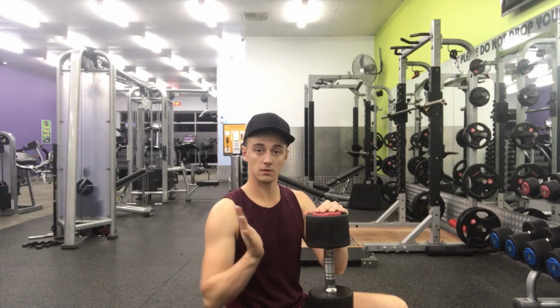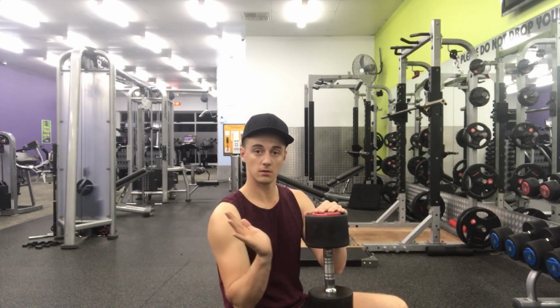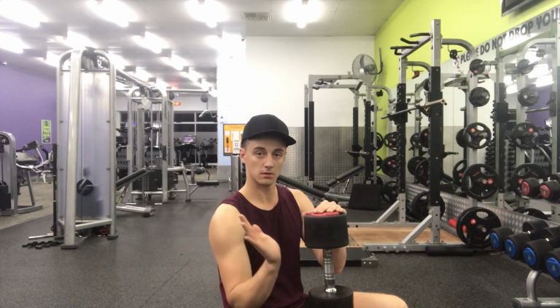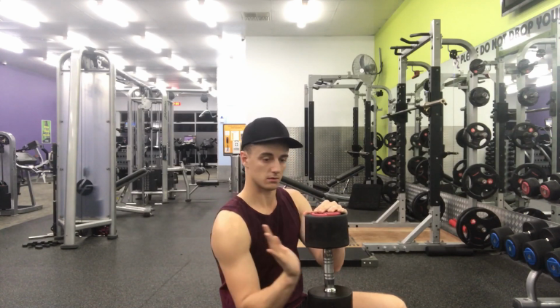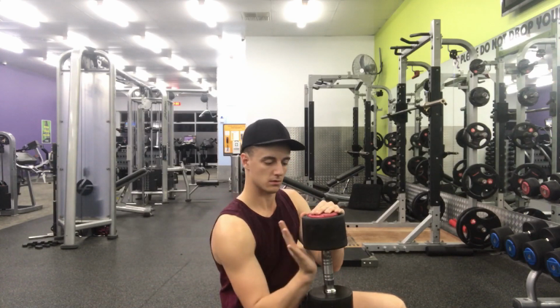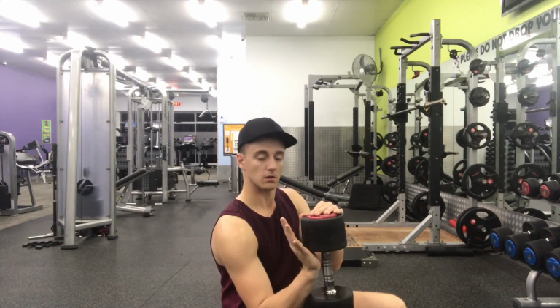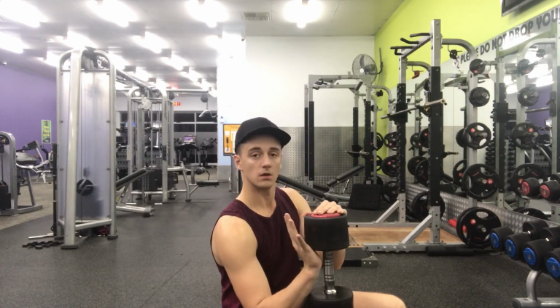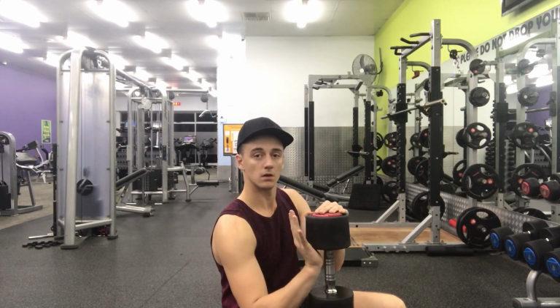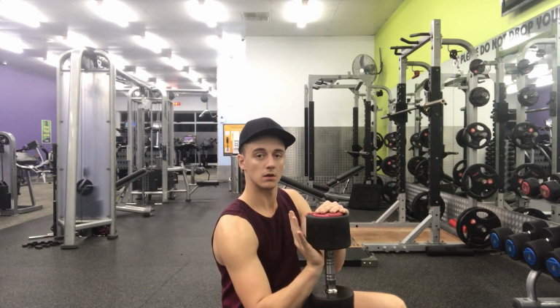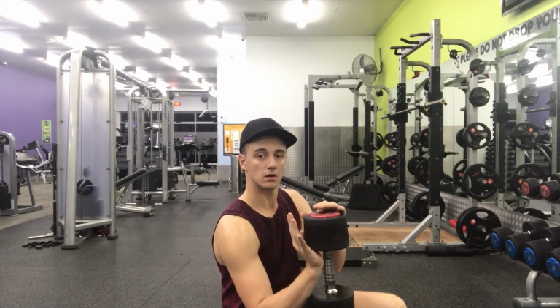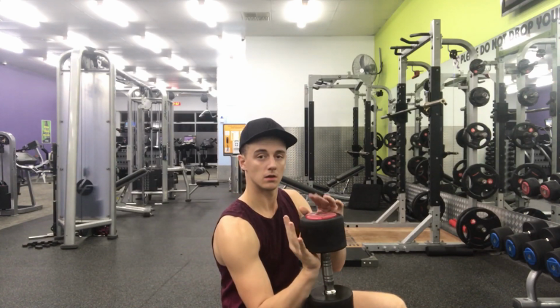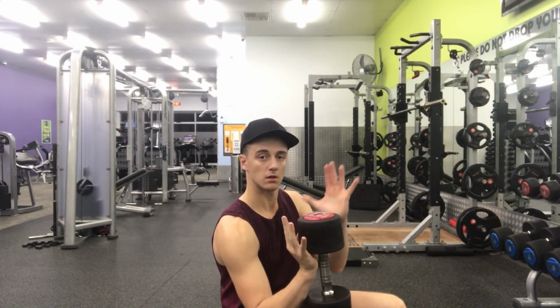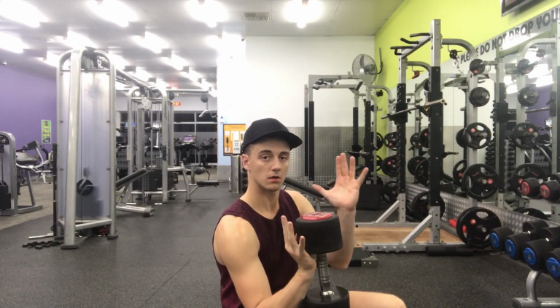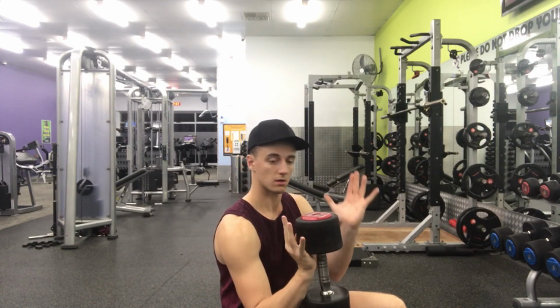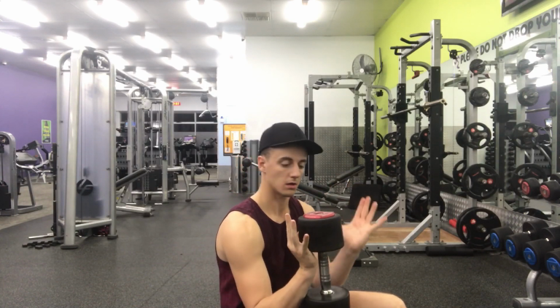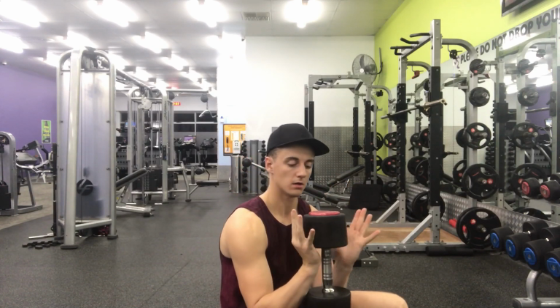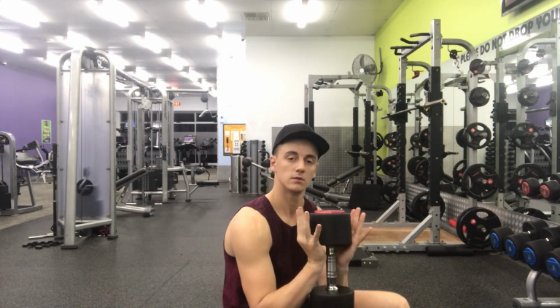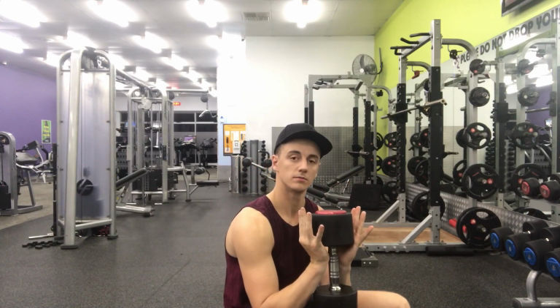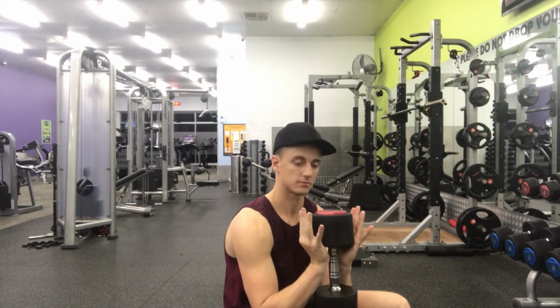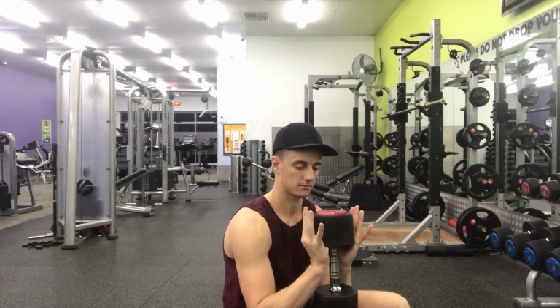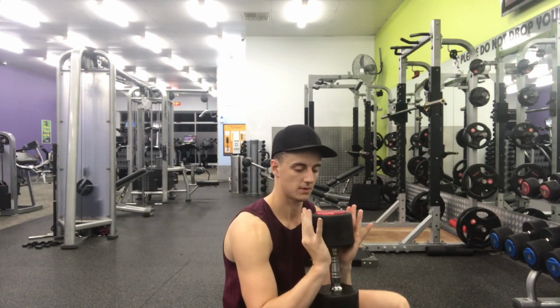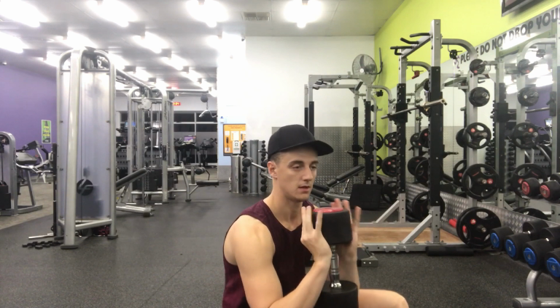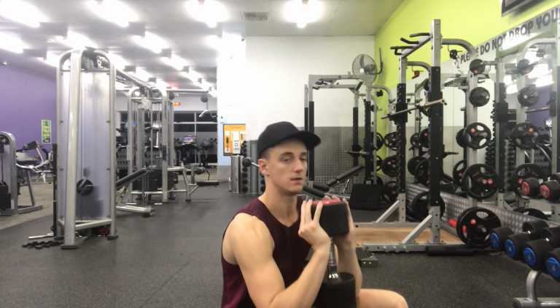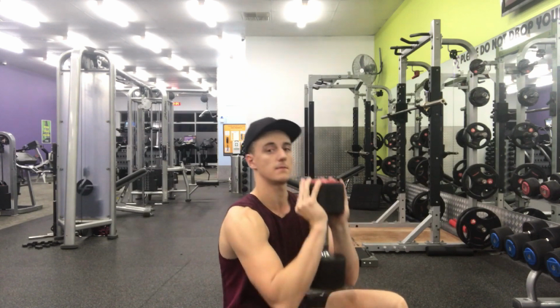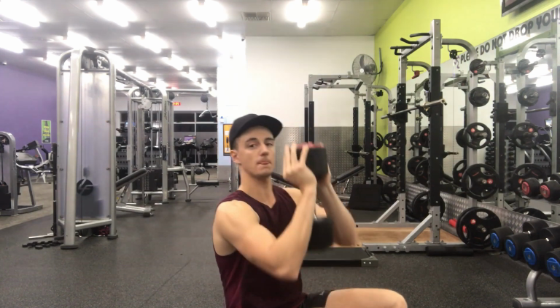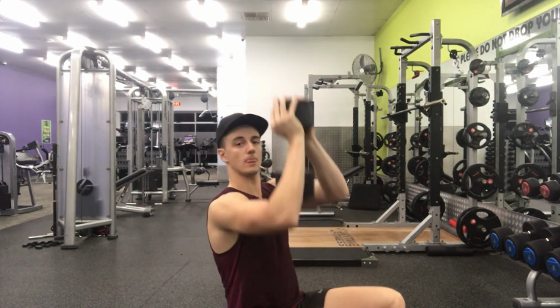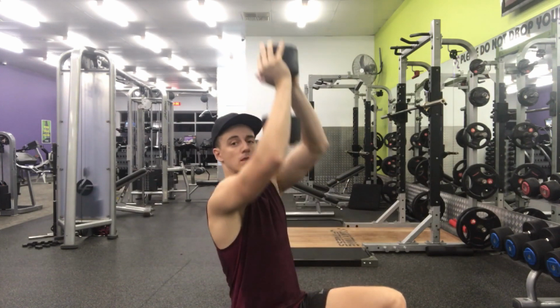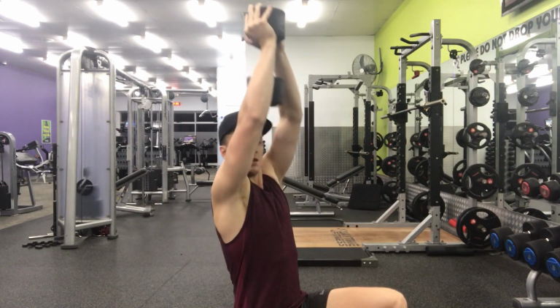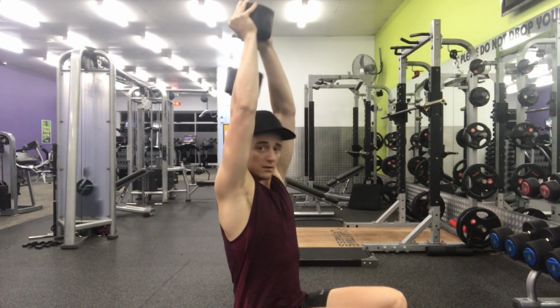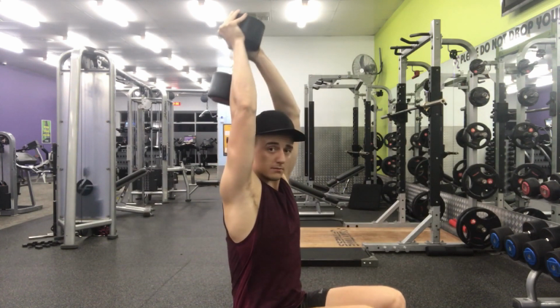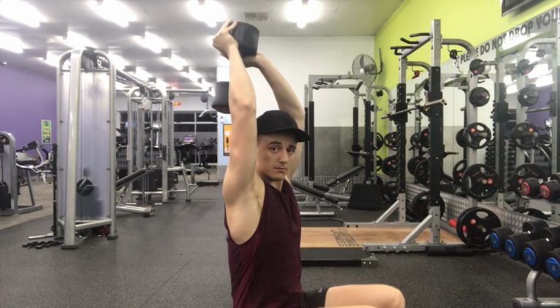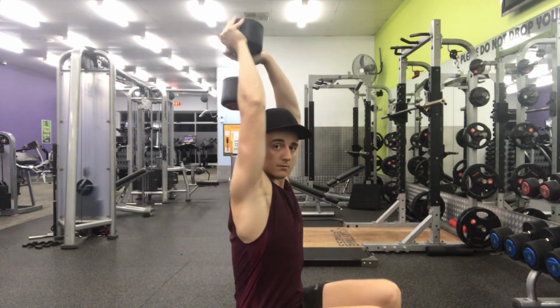Watch me as I cup the weight. My palms will face upwards. Cup the weight. Press it above your head.